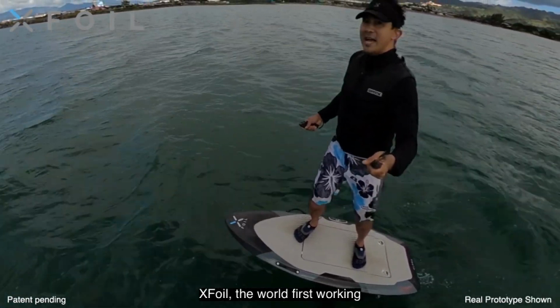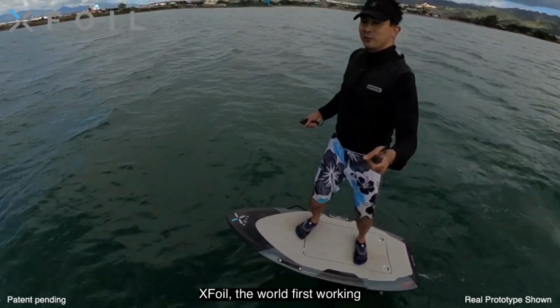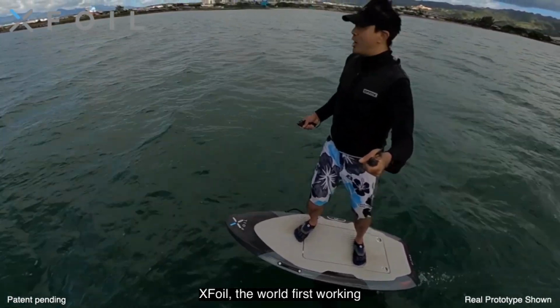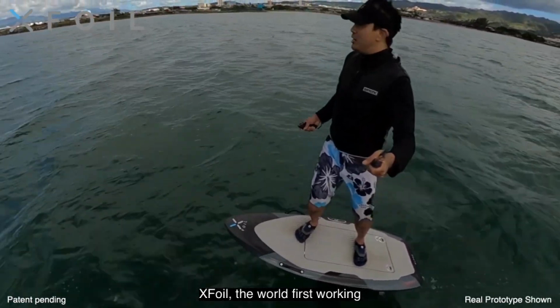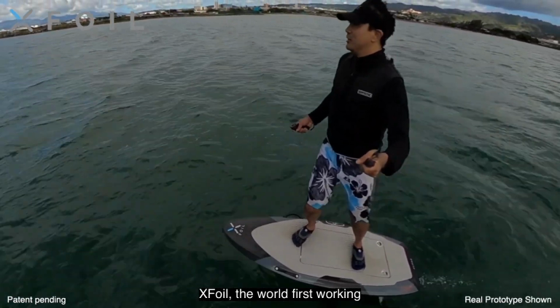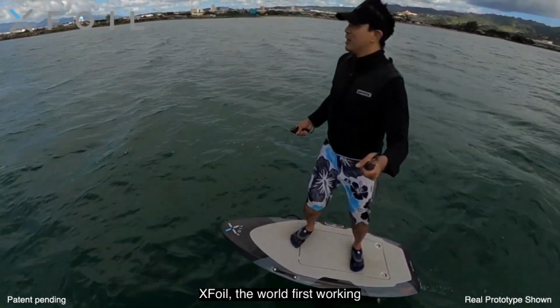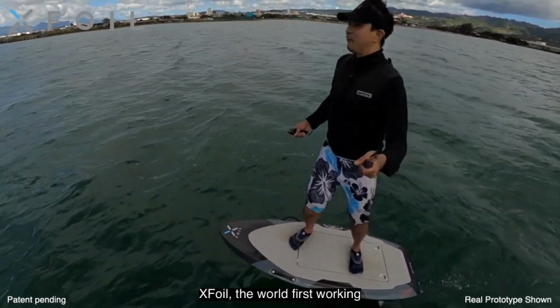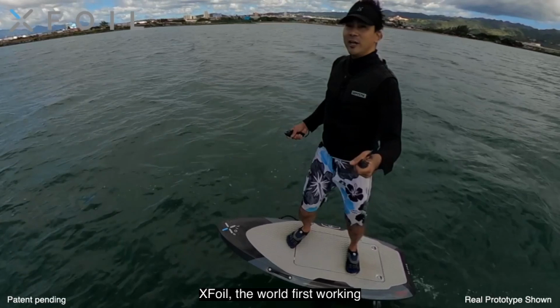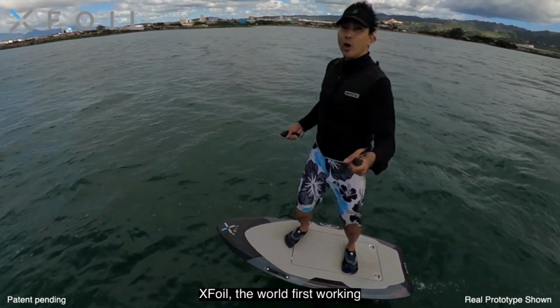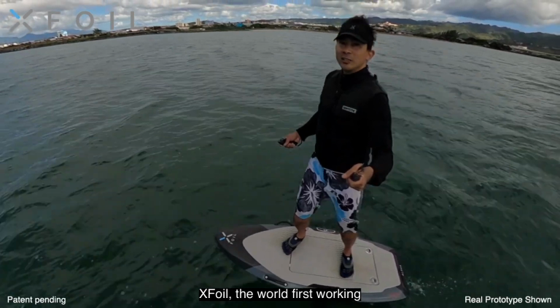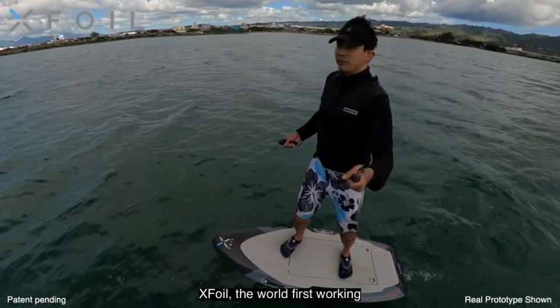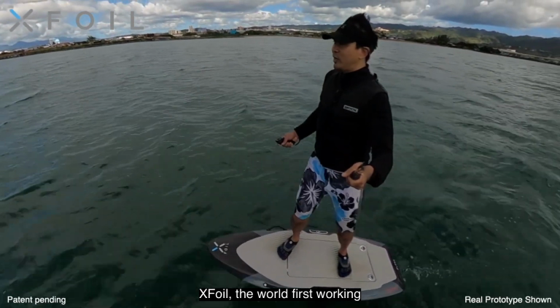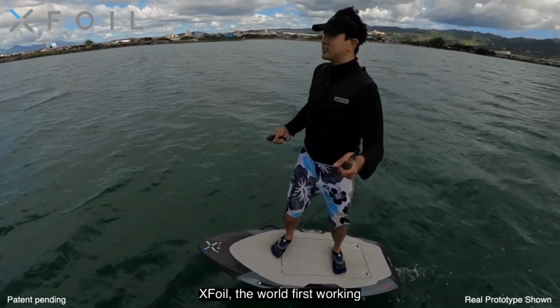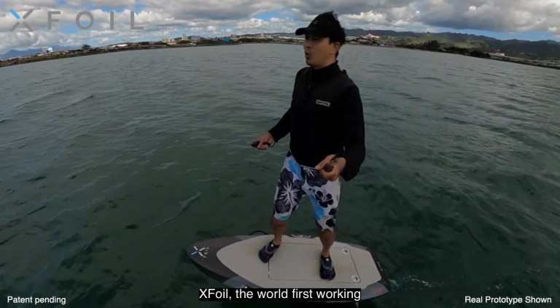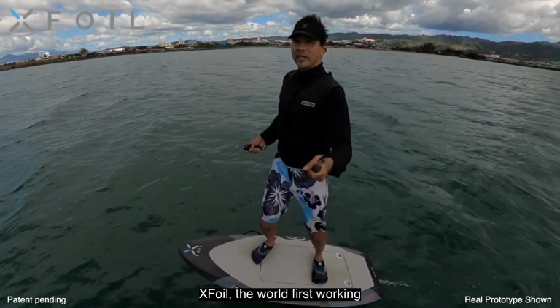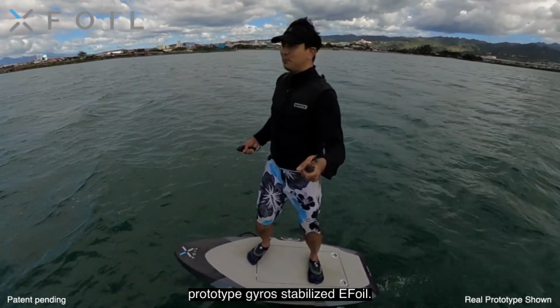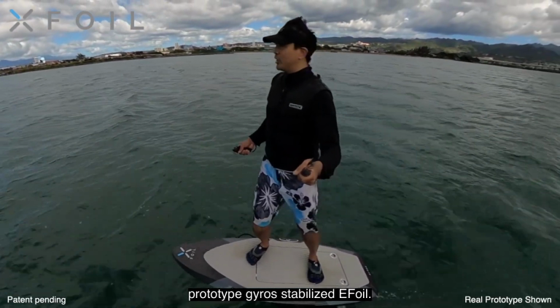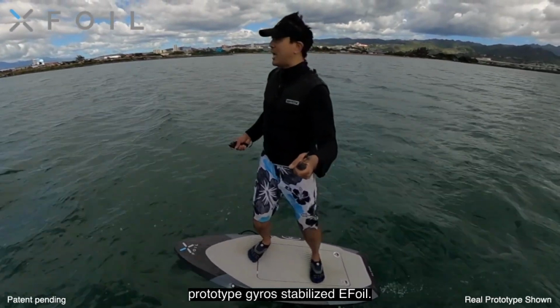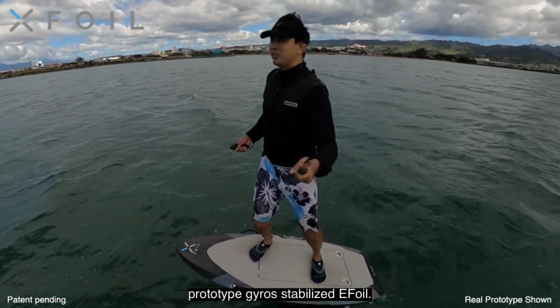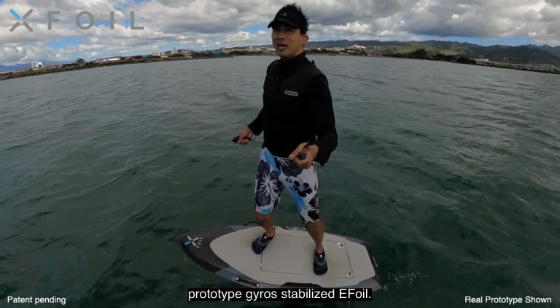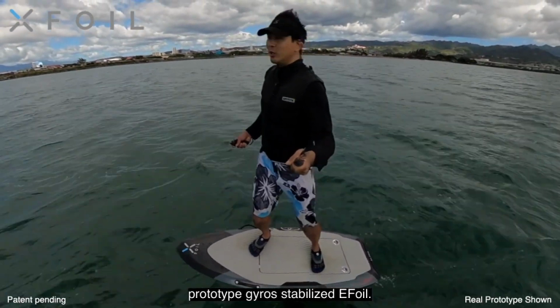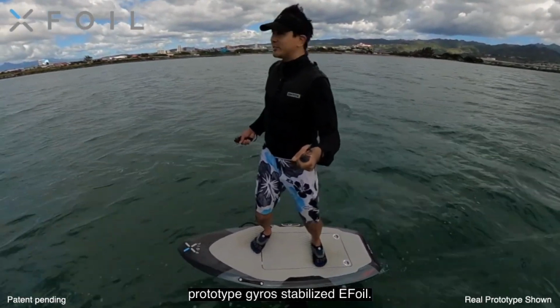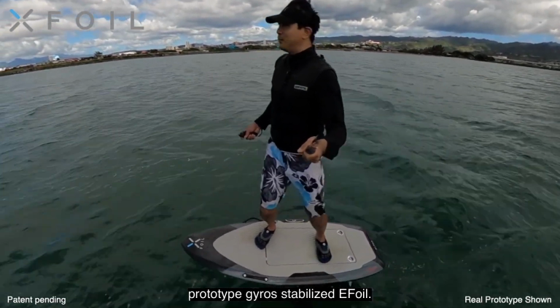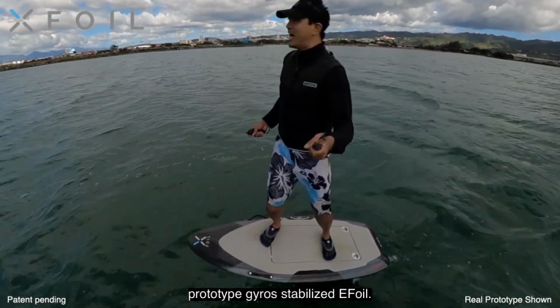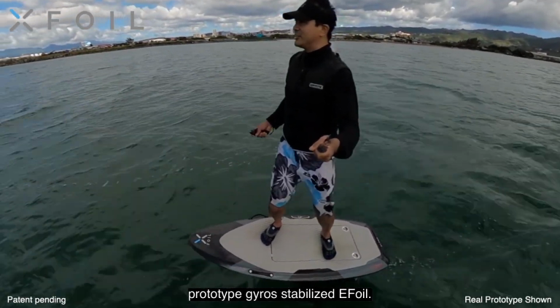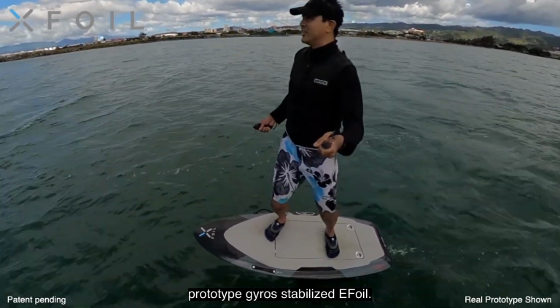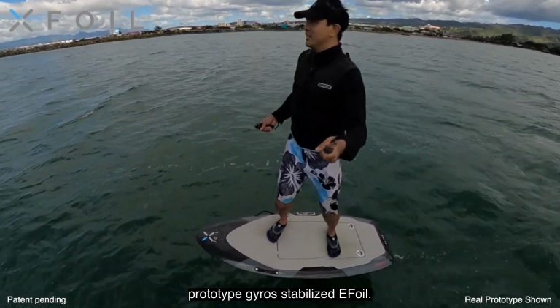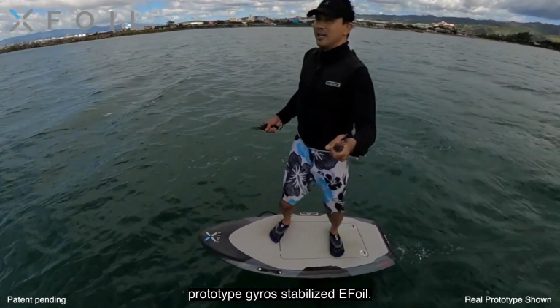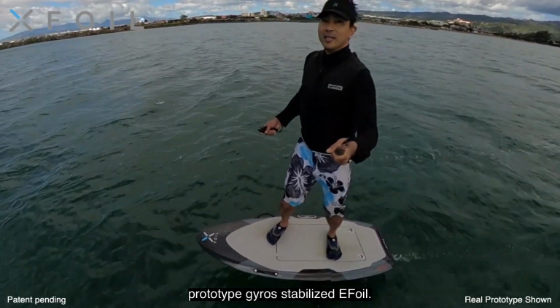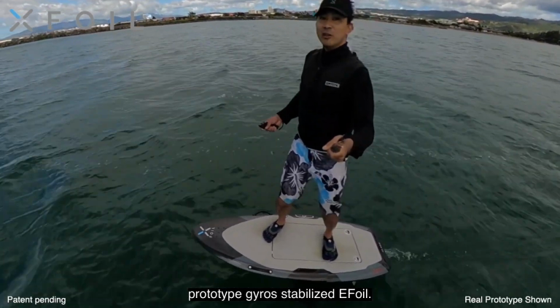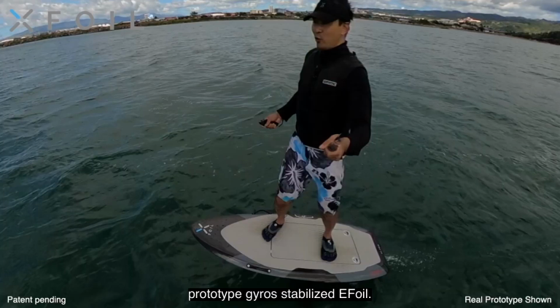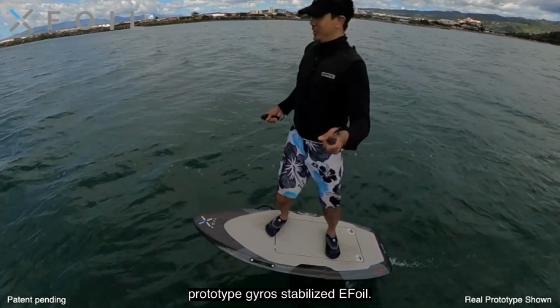XFOIL — world's first working prototype, gyro-stabilized EFOIL.